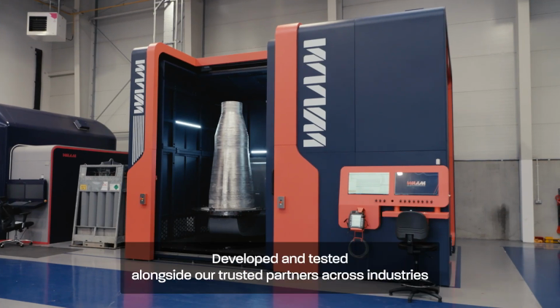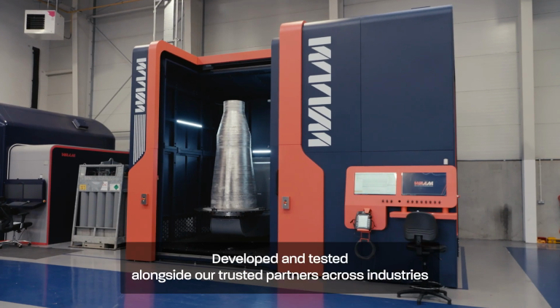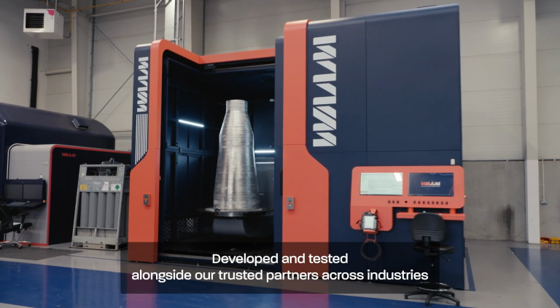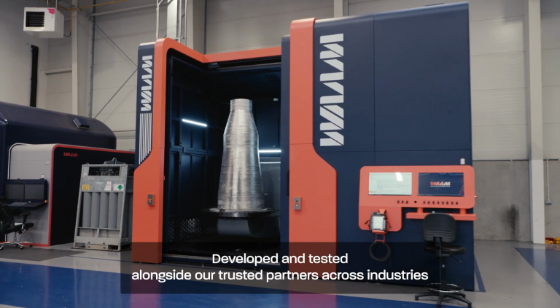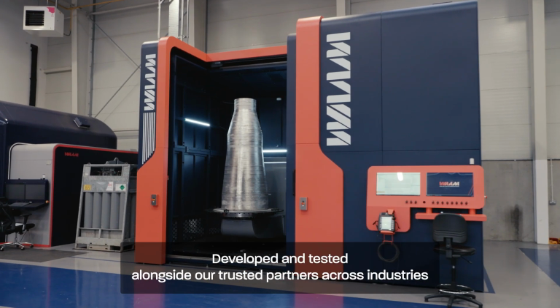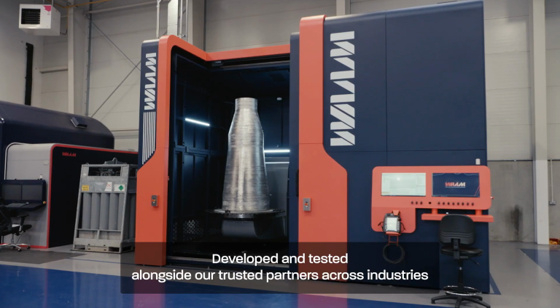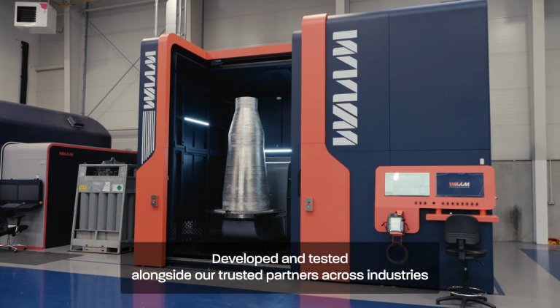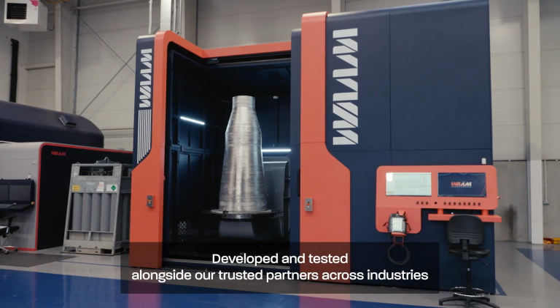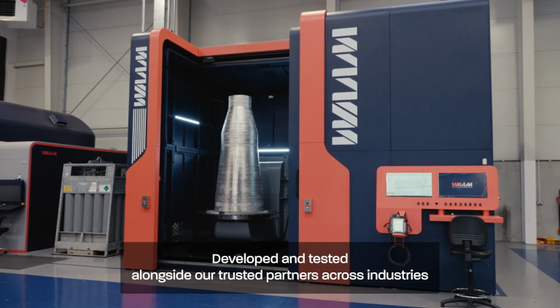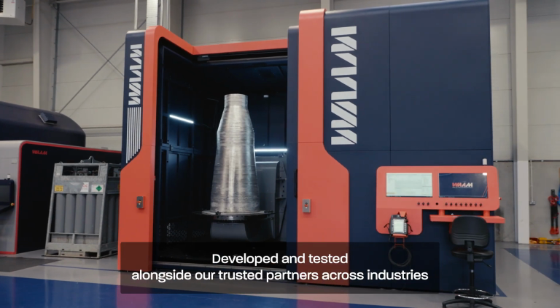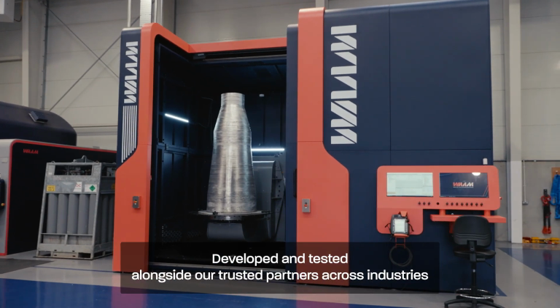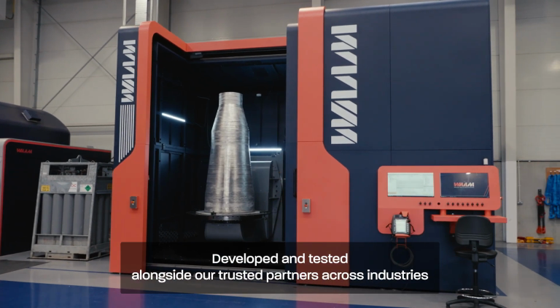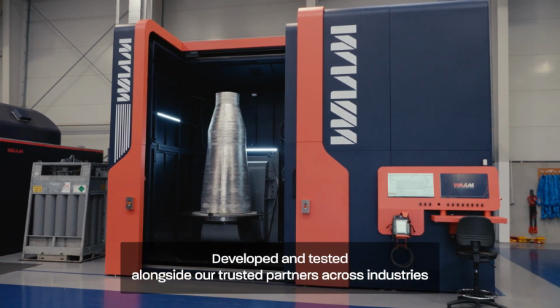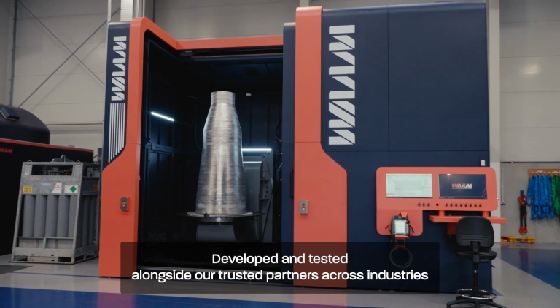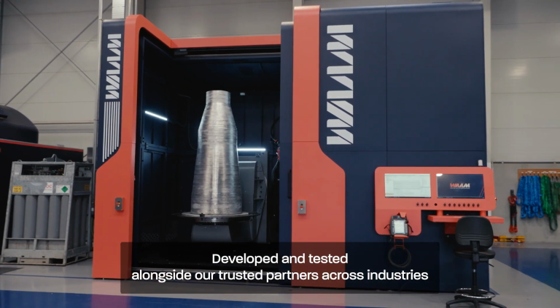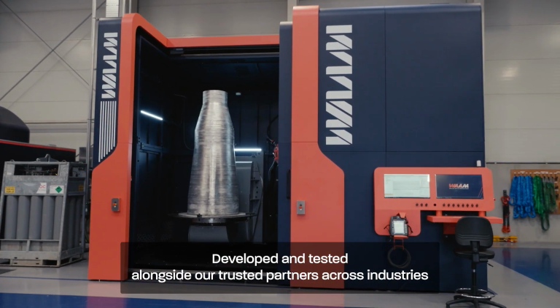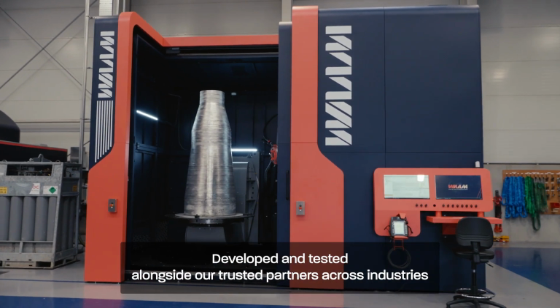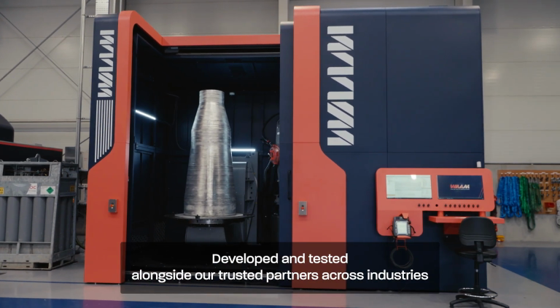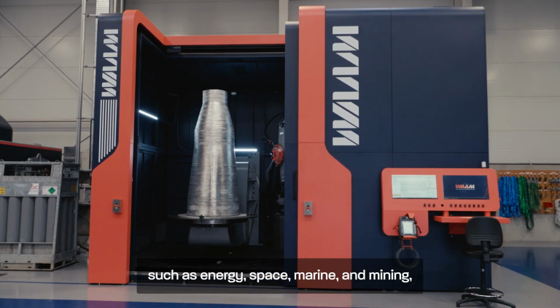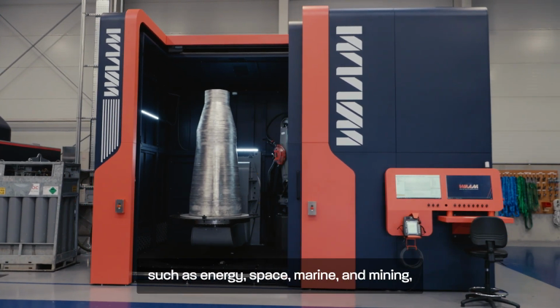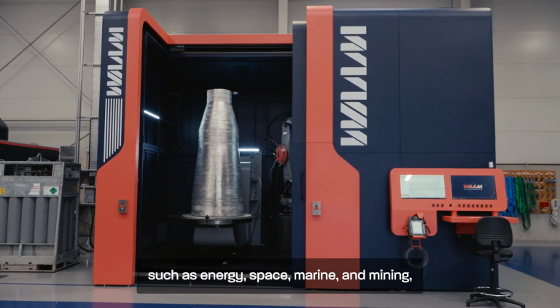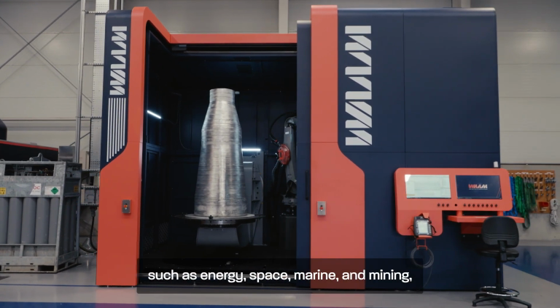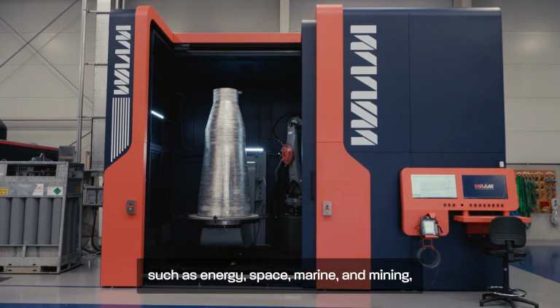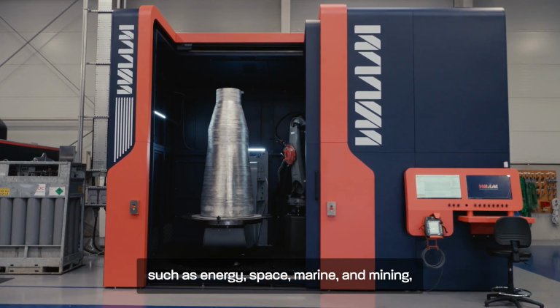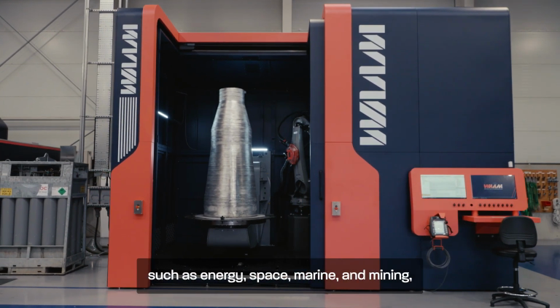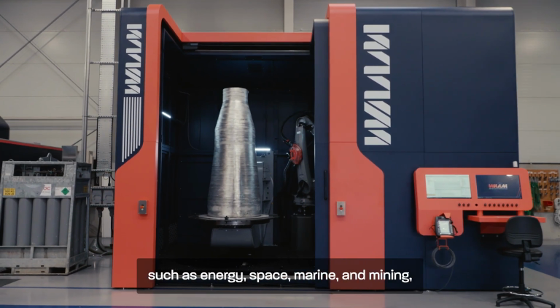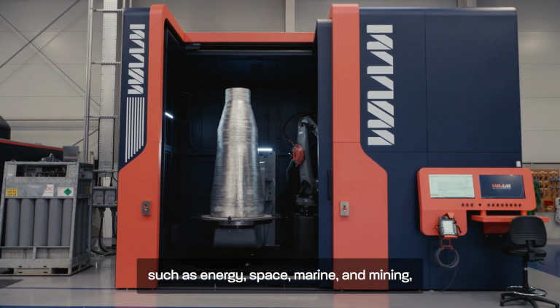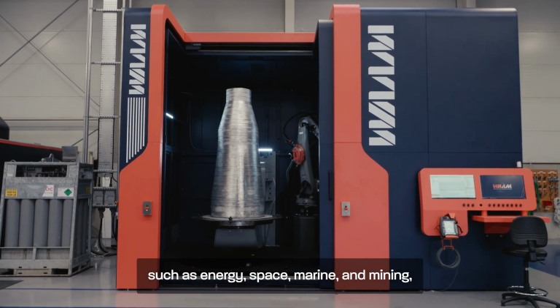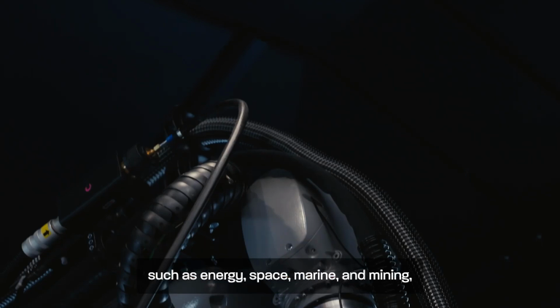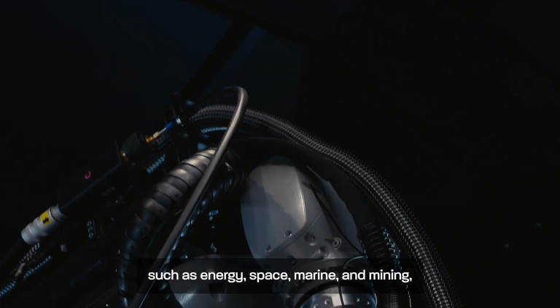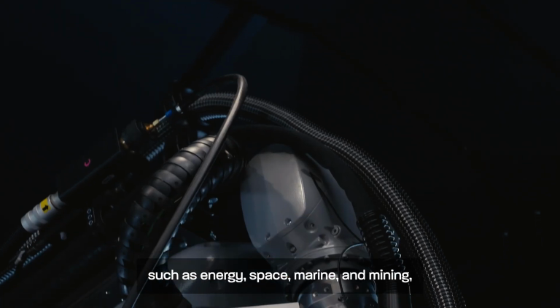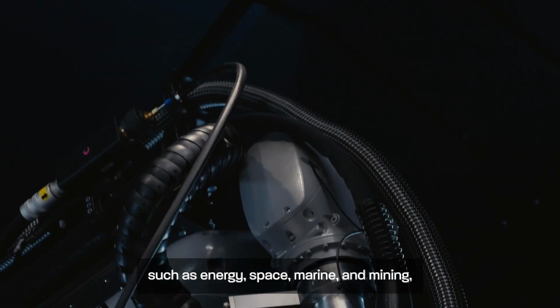Developed and tested alongside our trusted partners across industries such as energy, space, marine and mining.